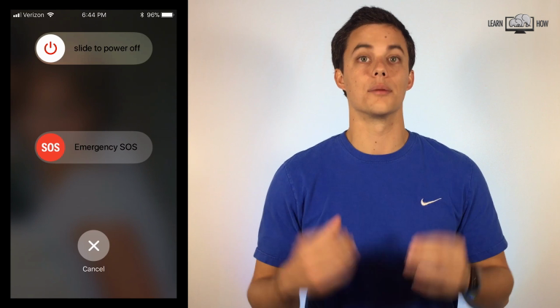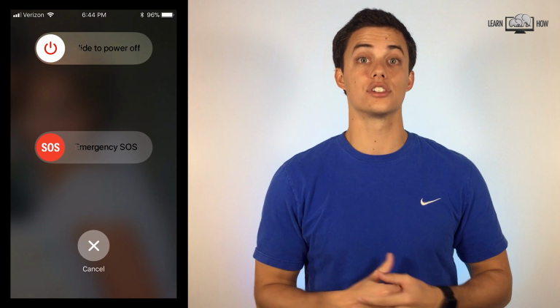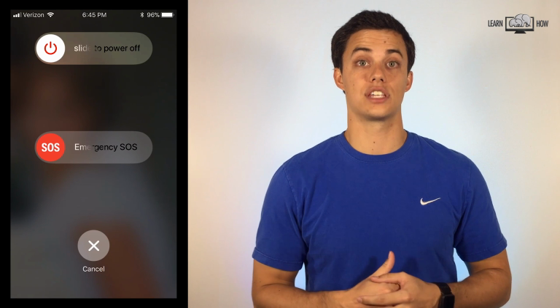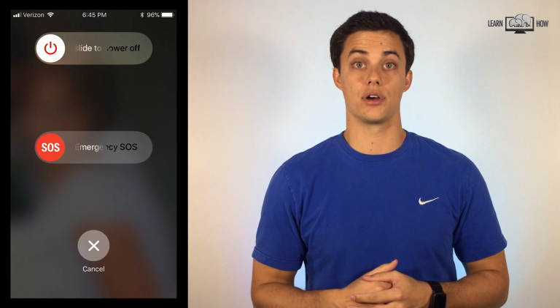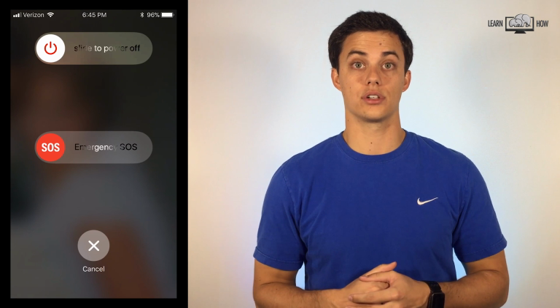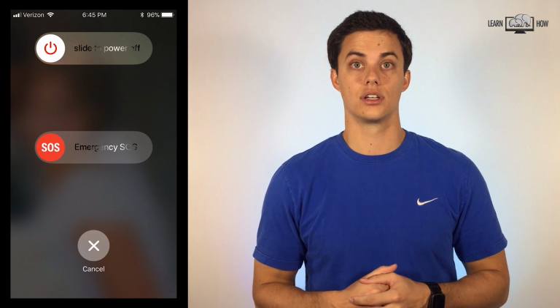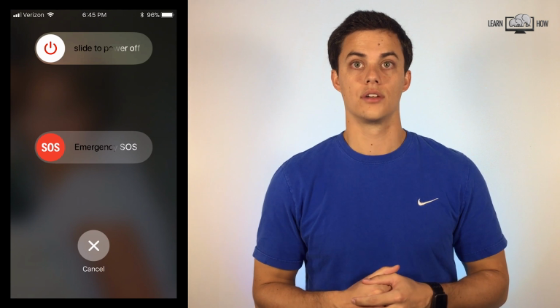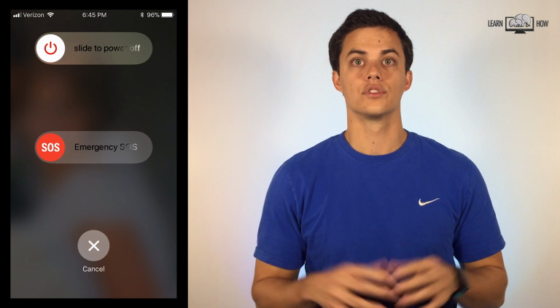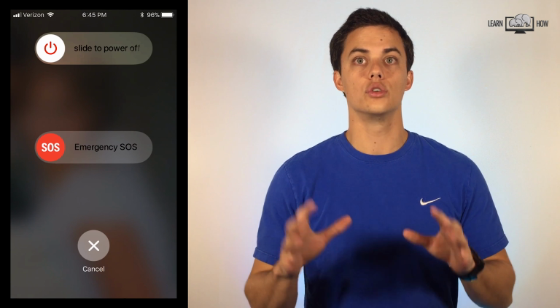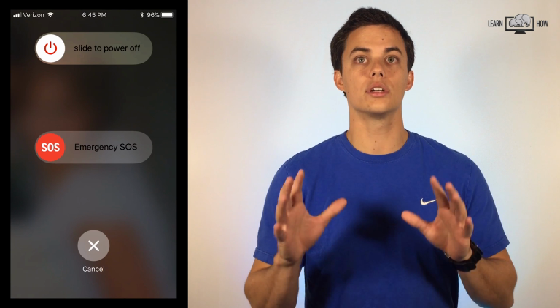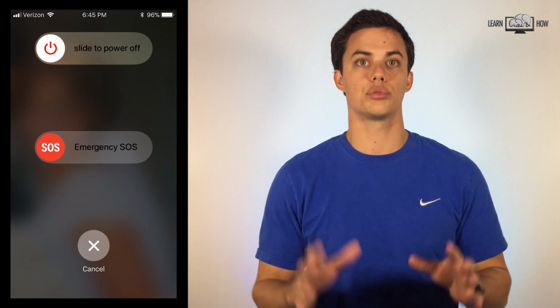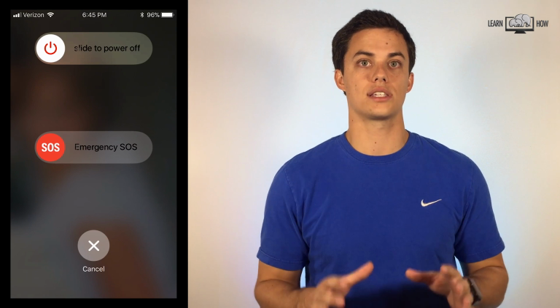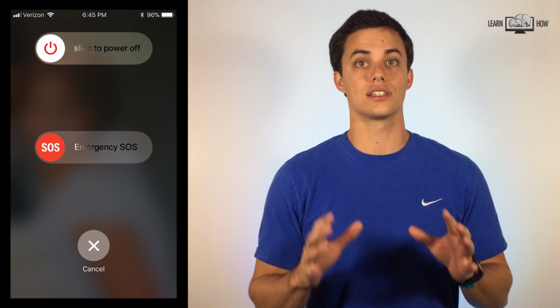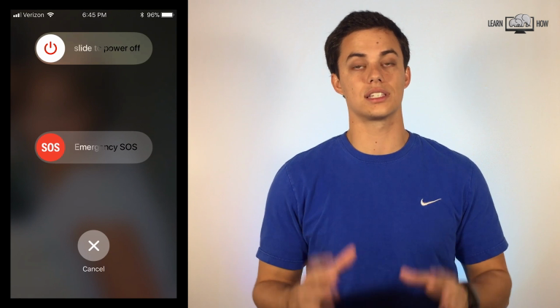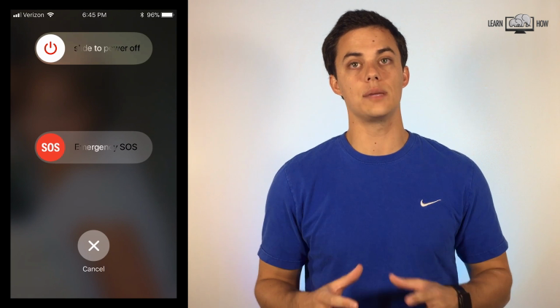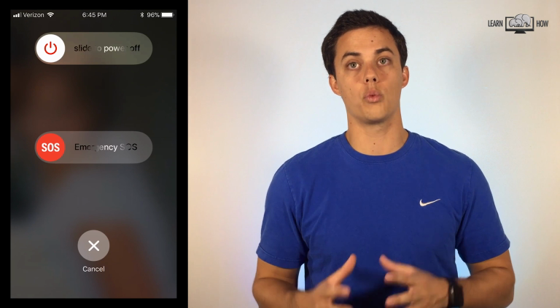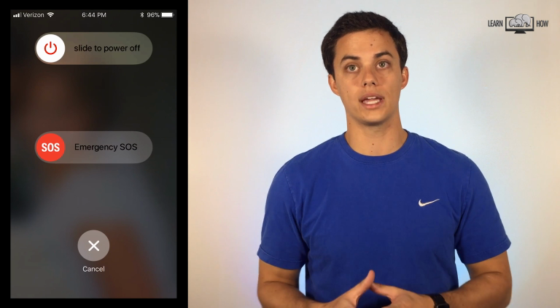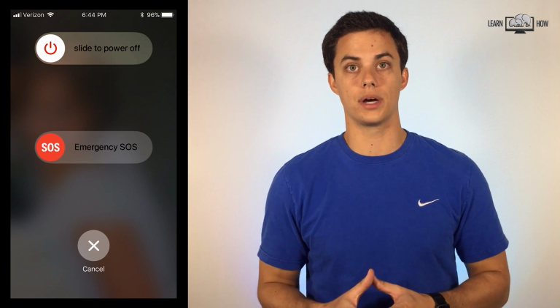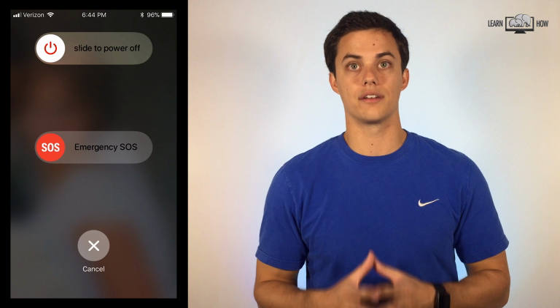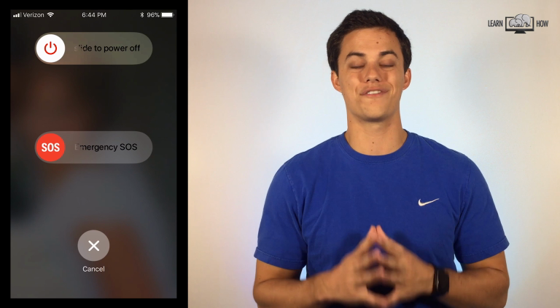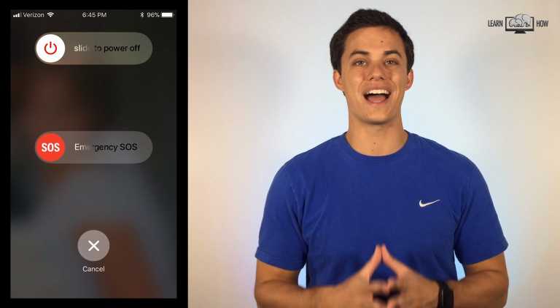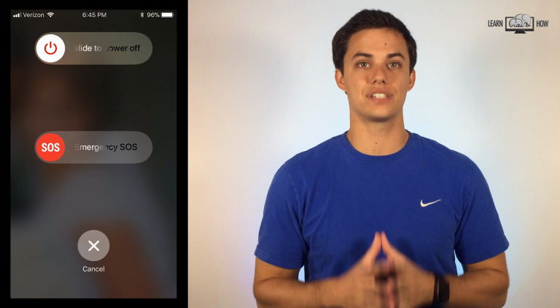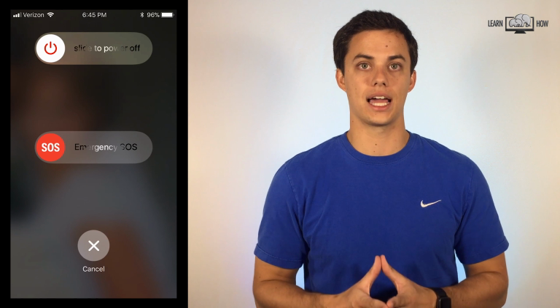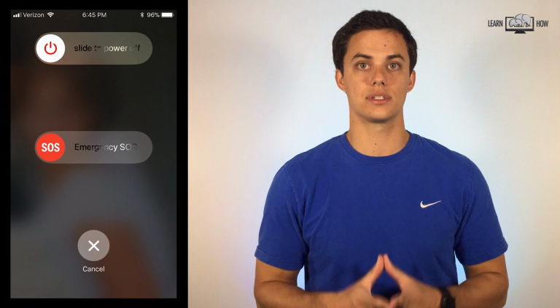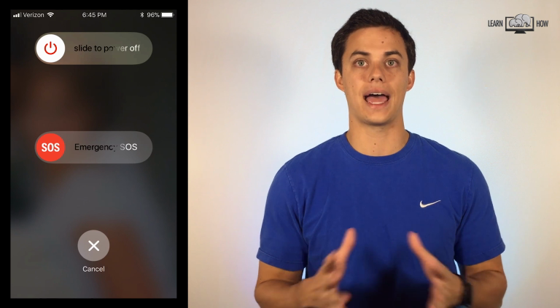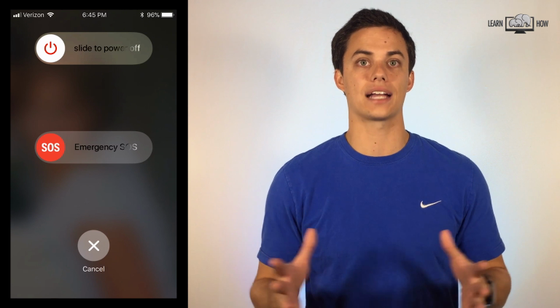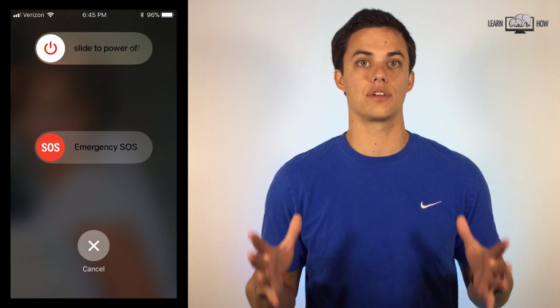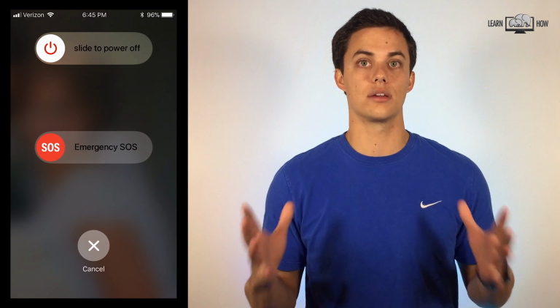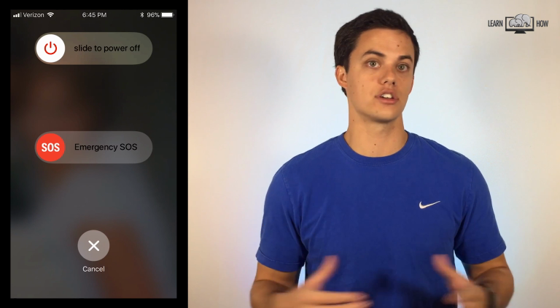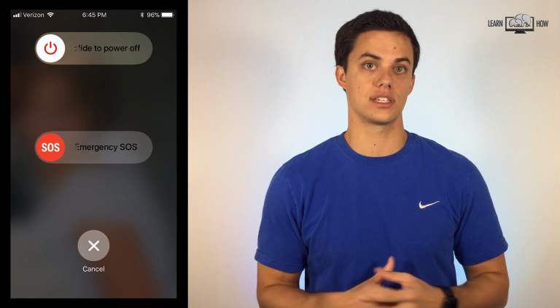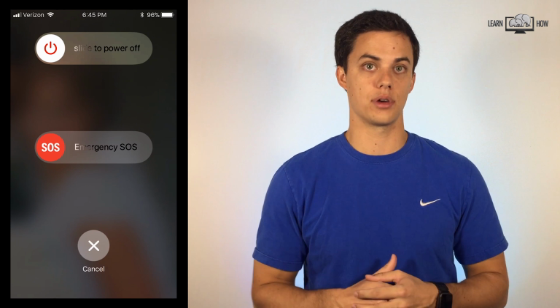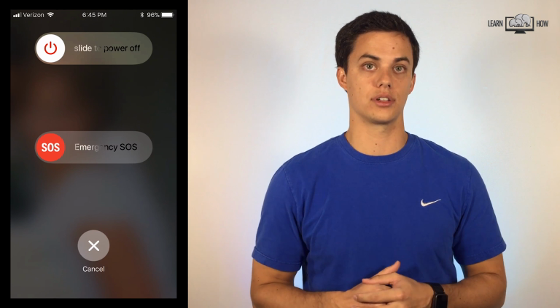Emergency mode. You can press the sleep/wake button five times to activate emergency mode.